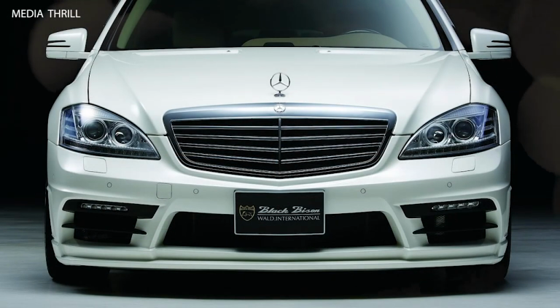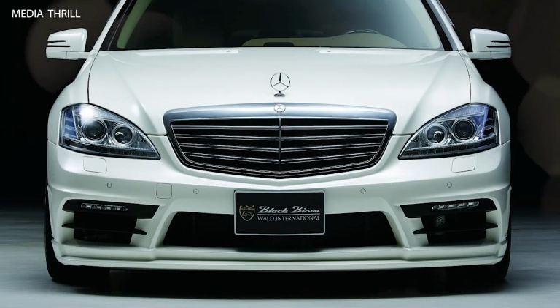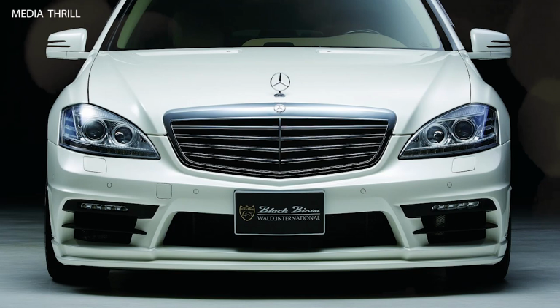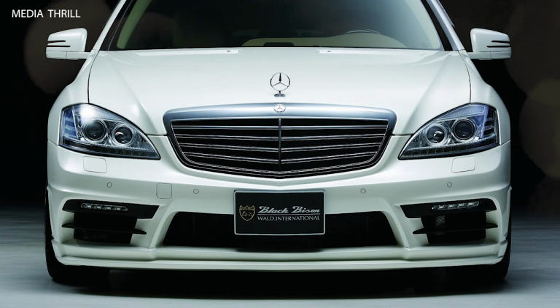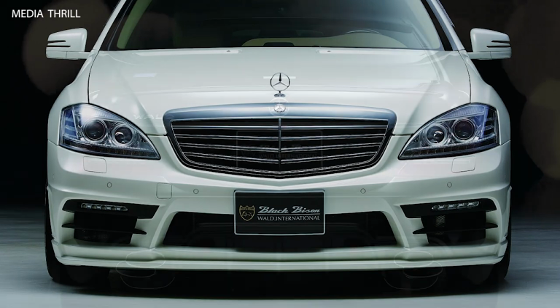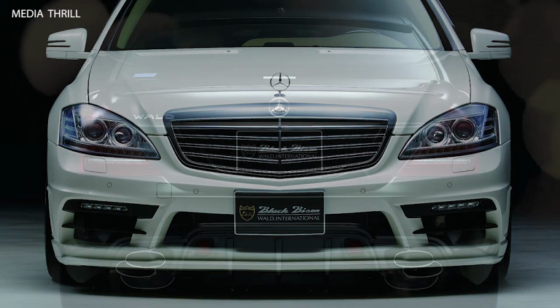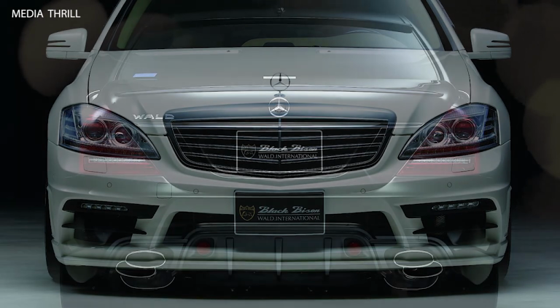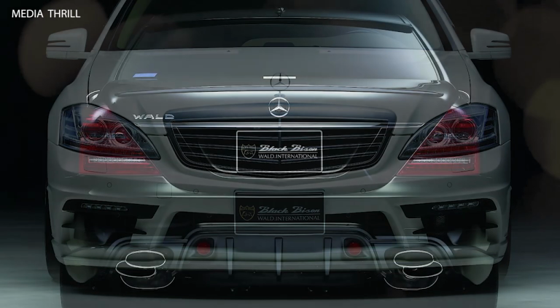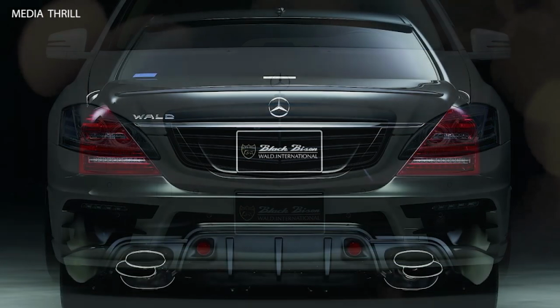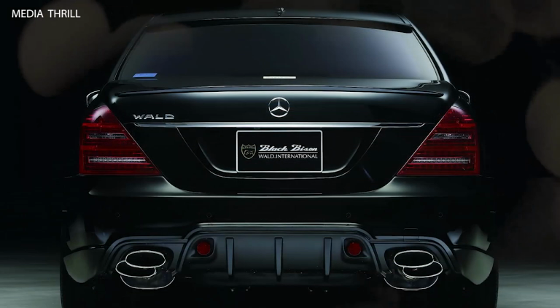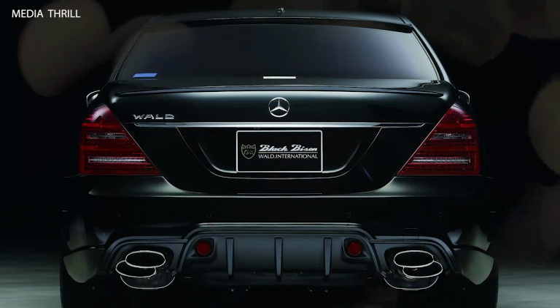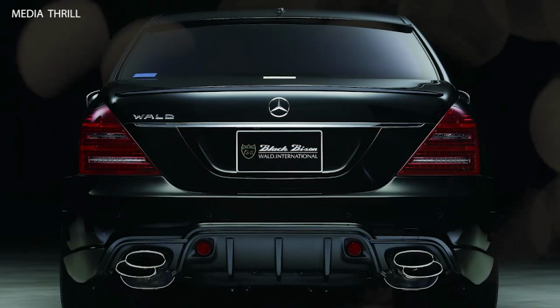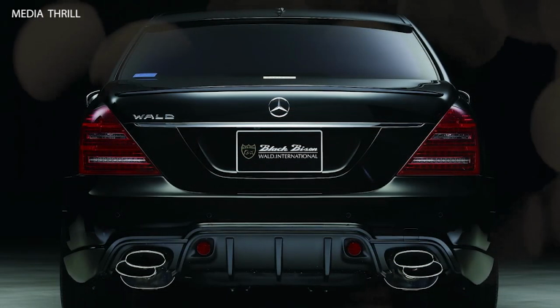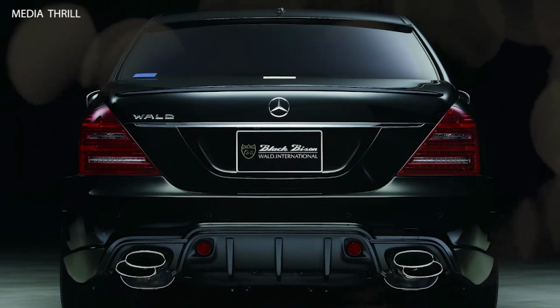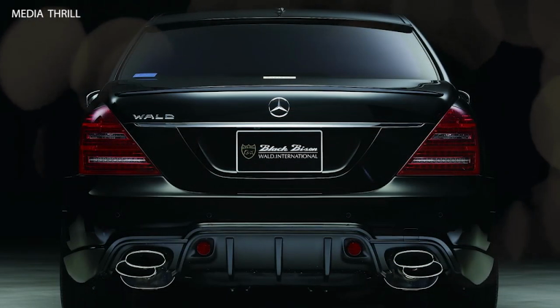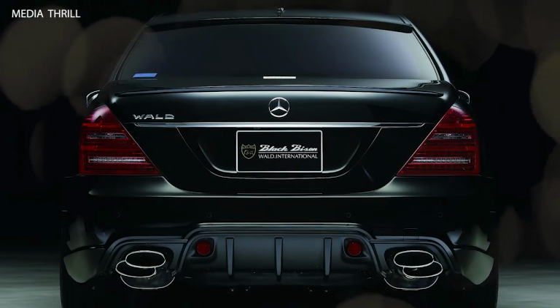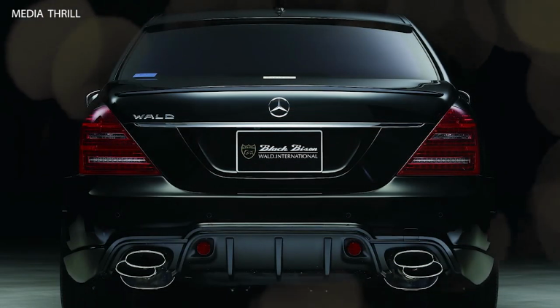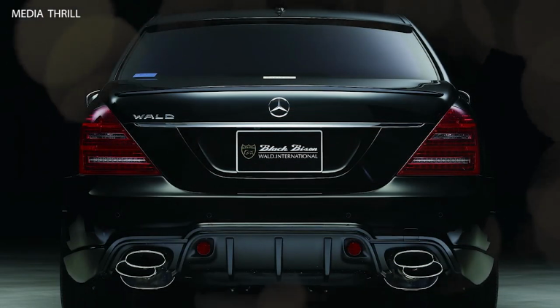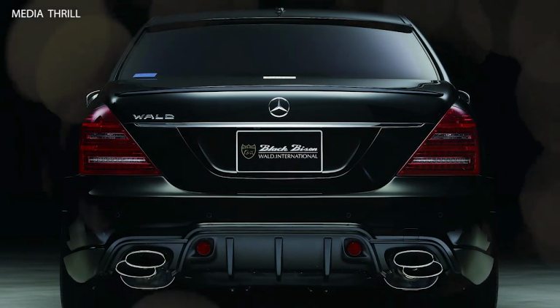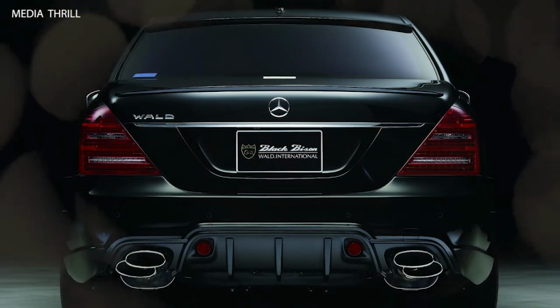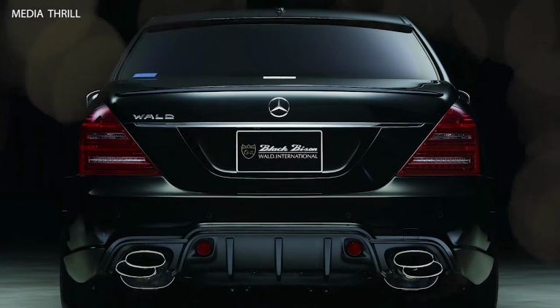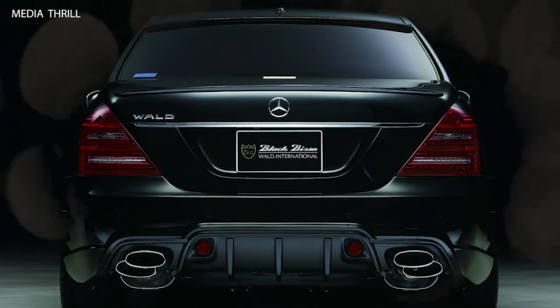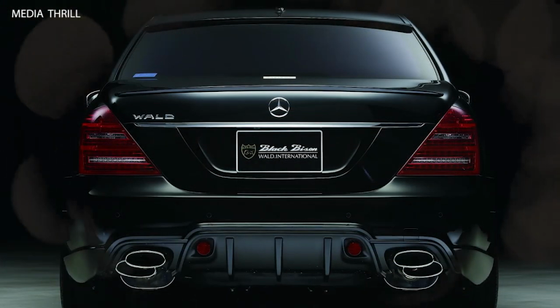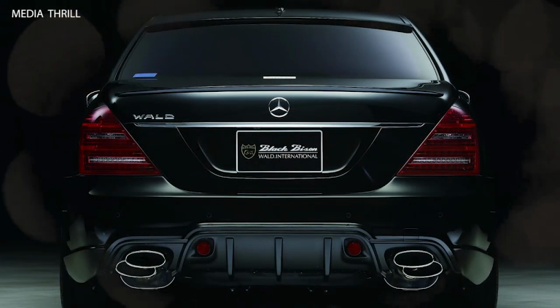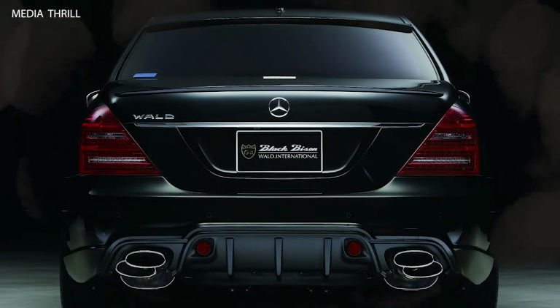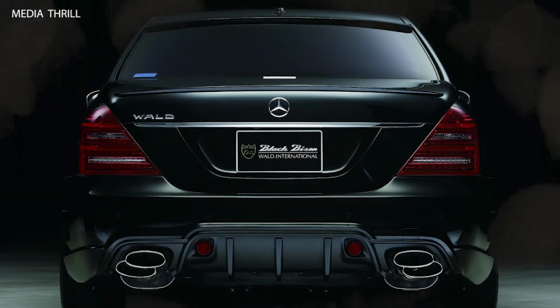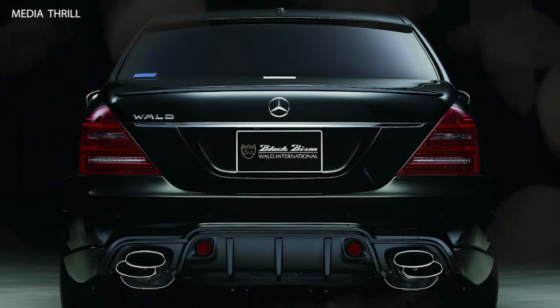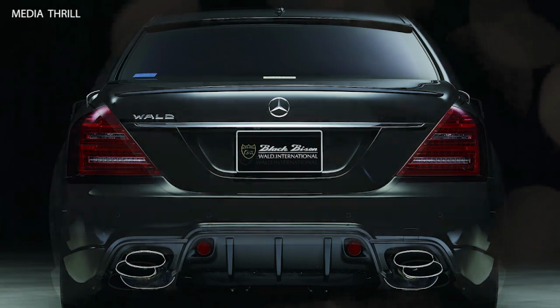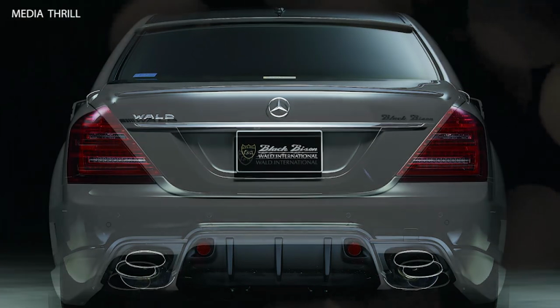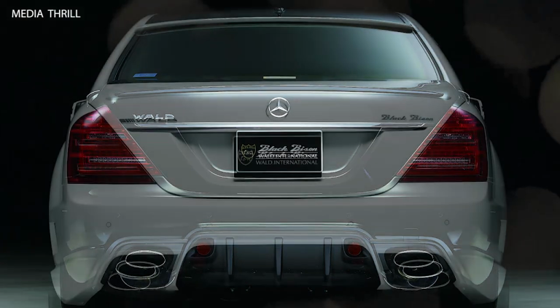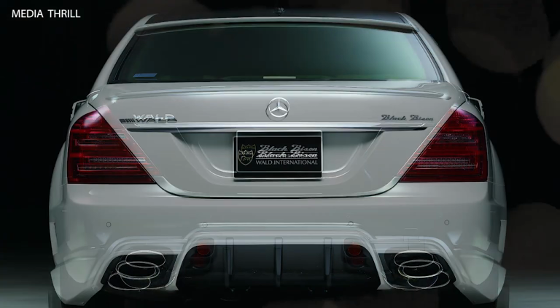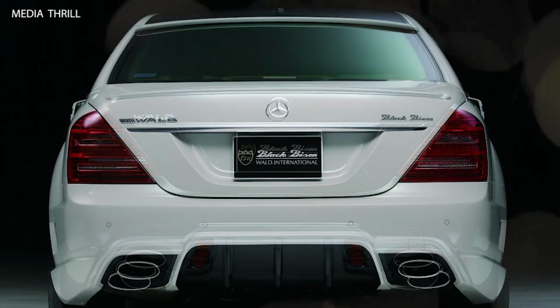such as premium leather upholstery with trim accents and personalized touches, to elevate the S-Class's luxury appeal.